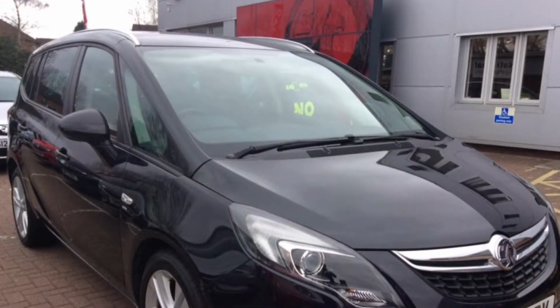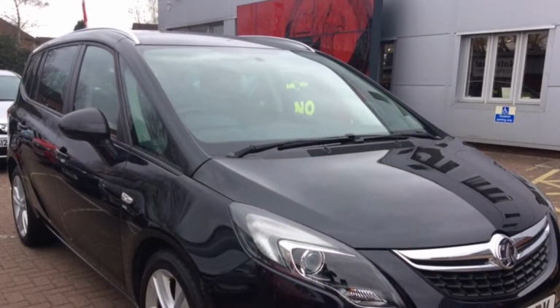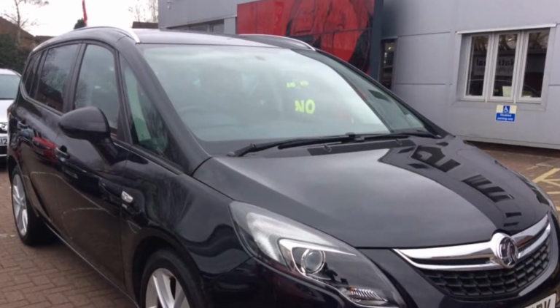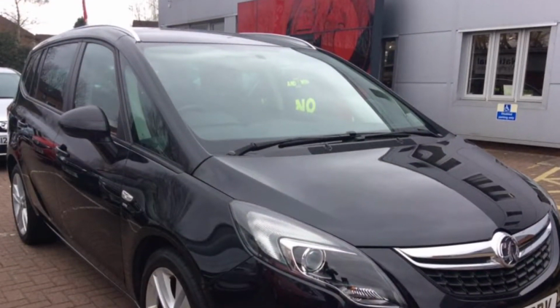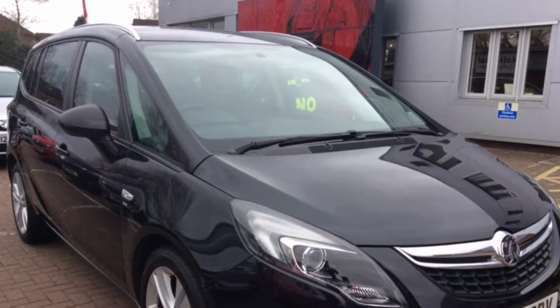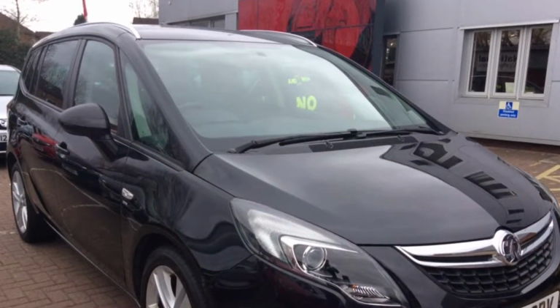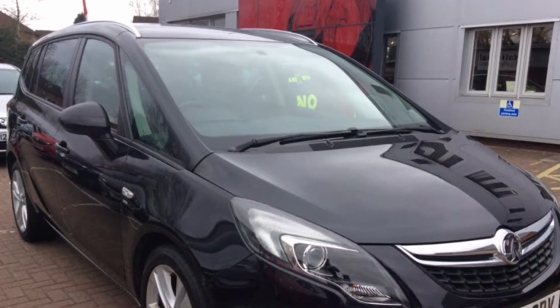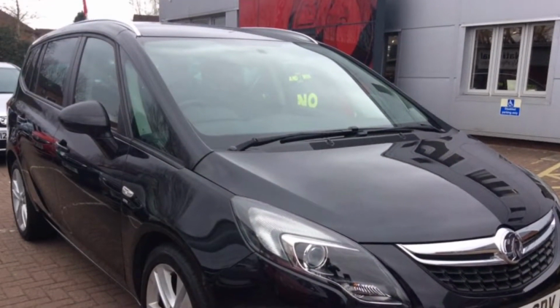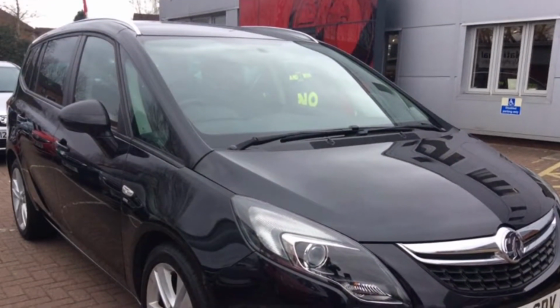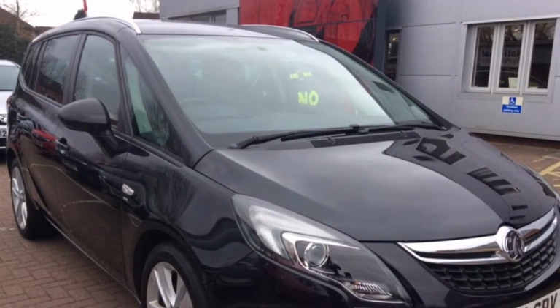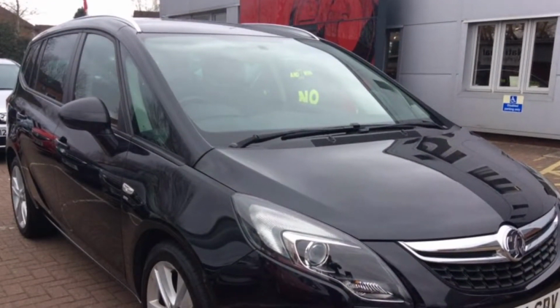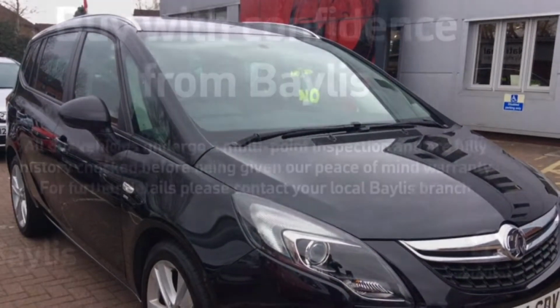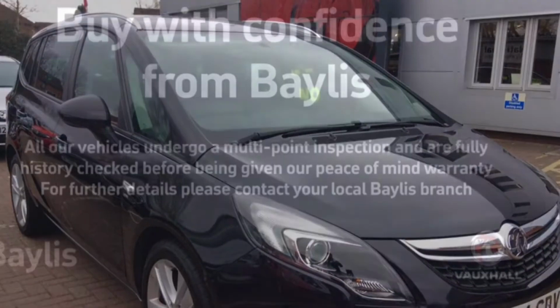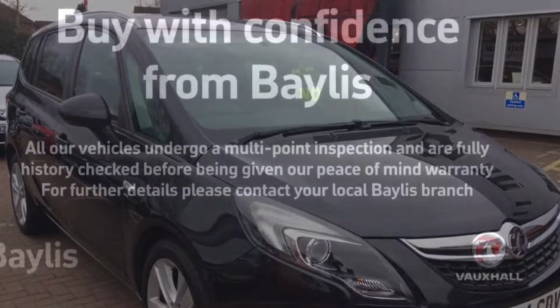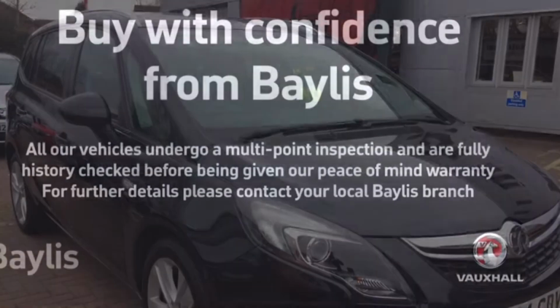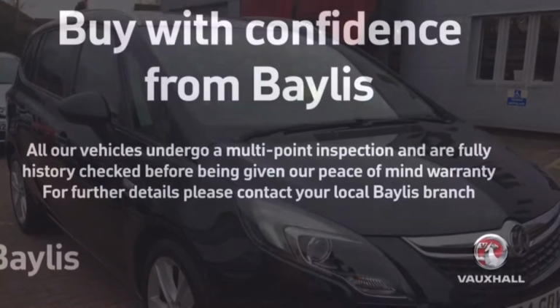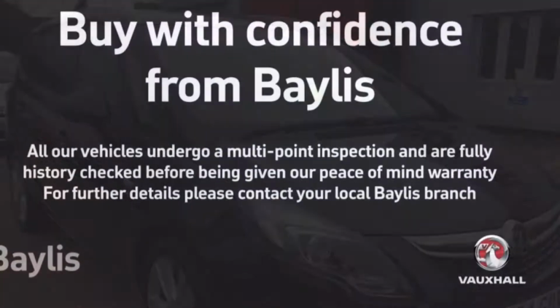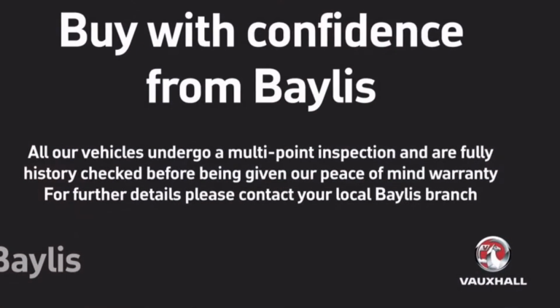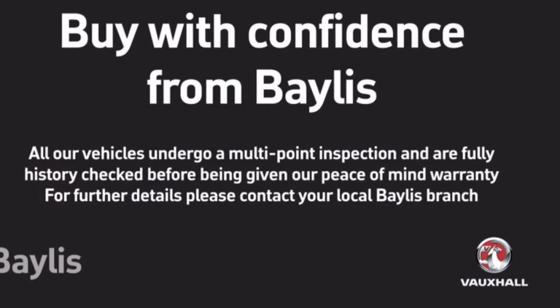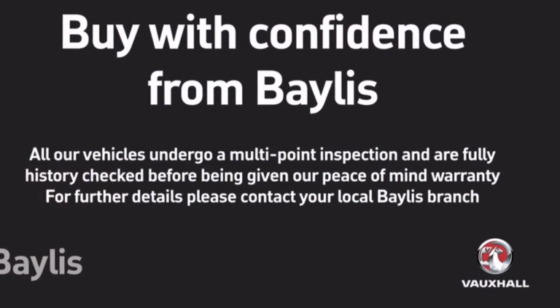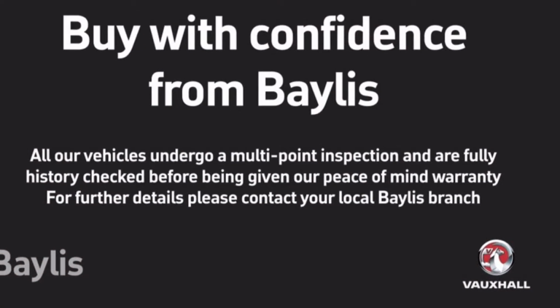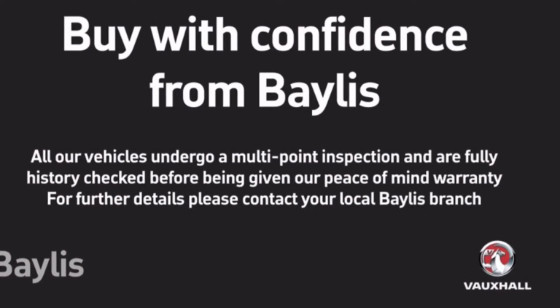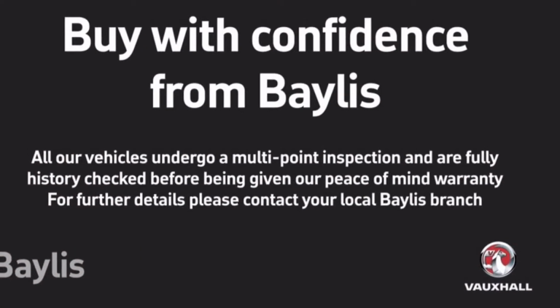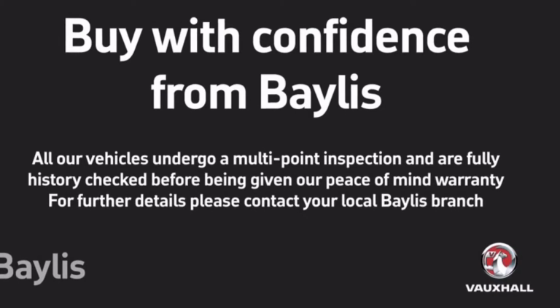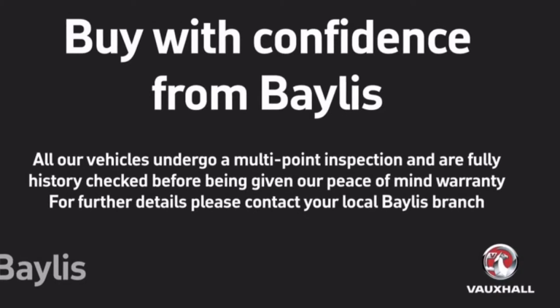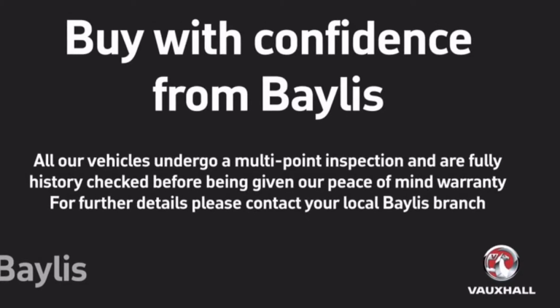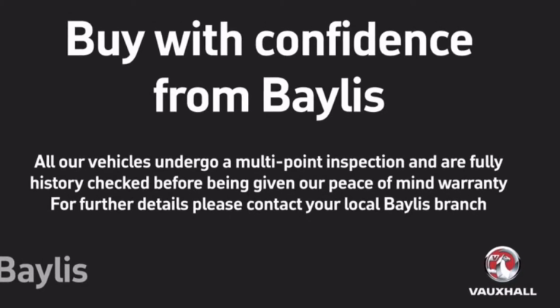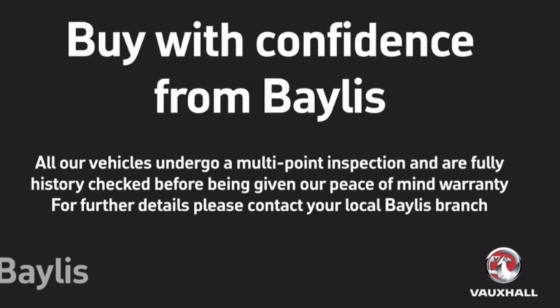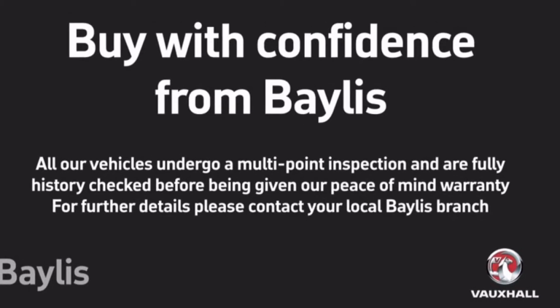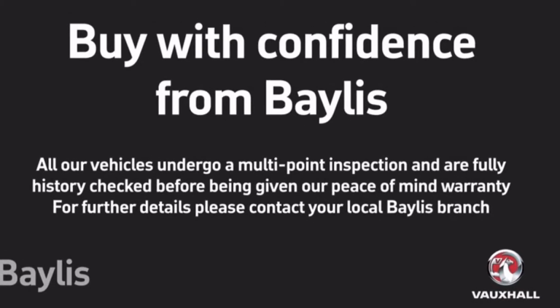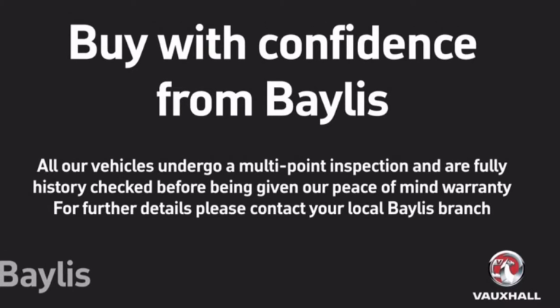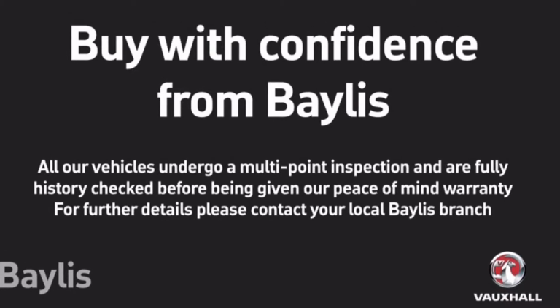Bayless offer a number of extended warranty and finance packages. For more information, head to our website.